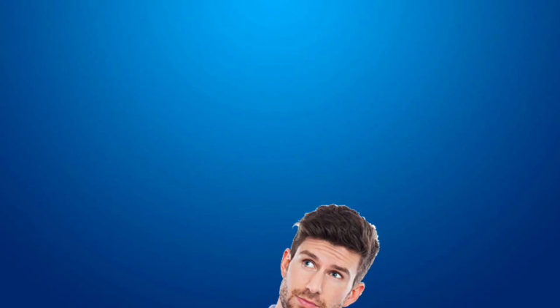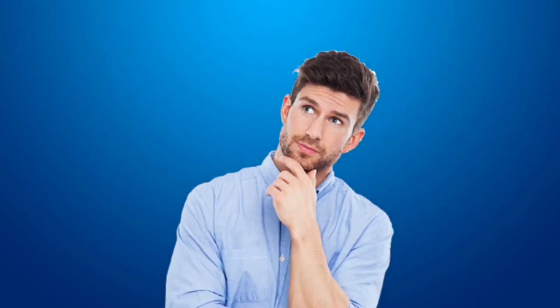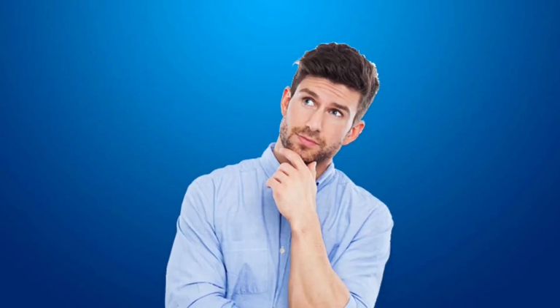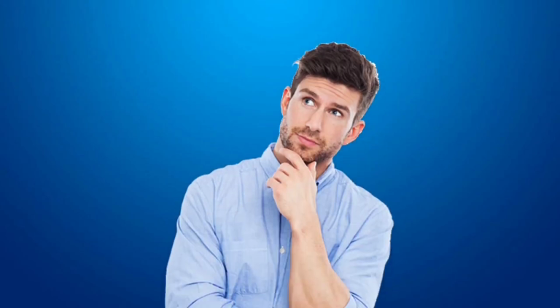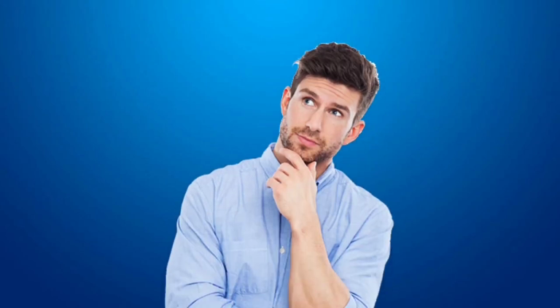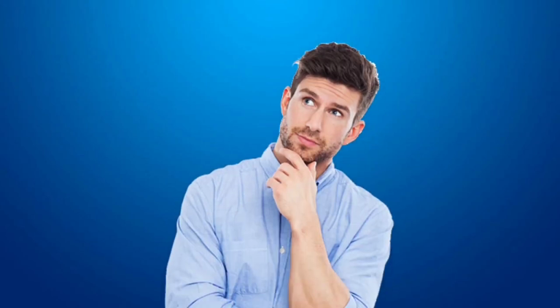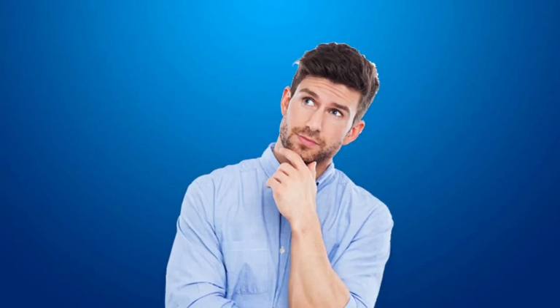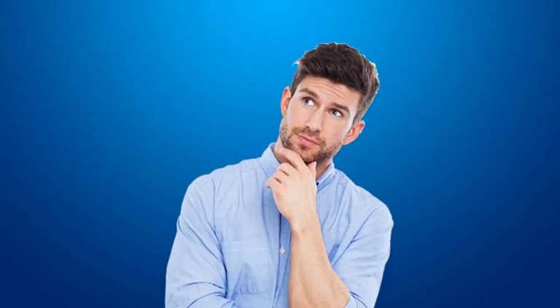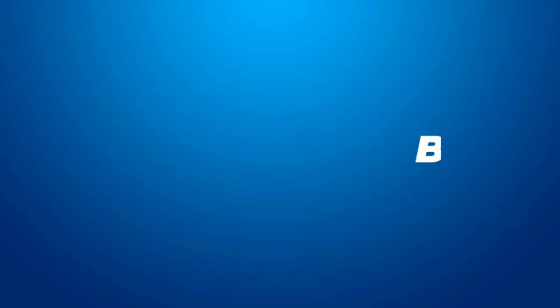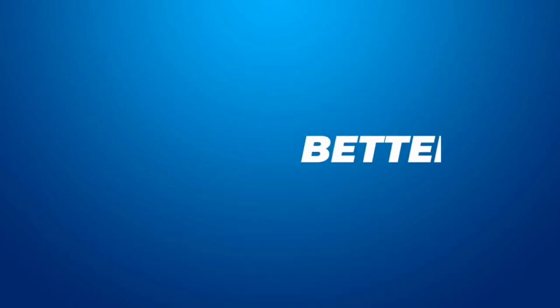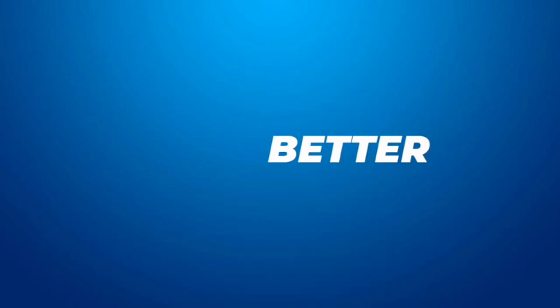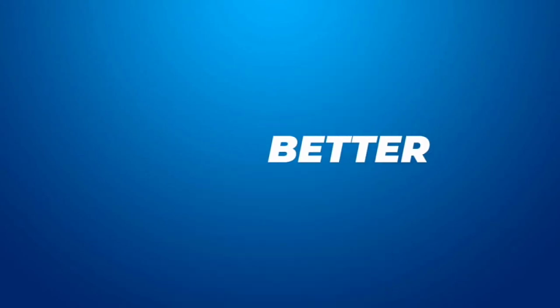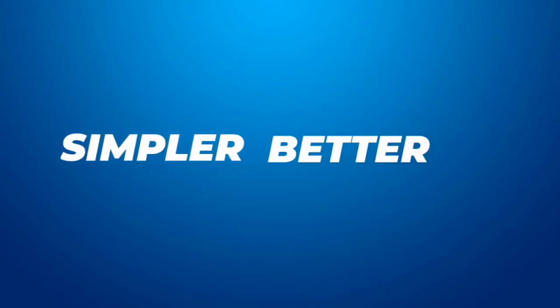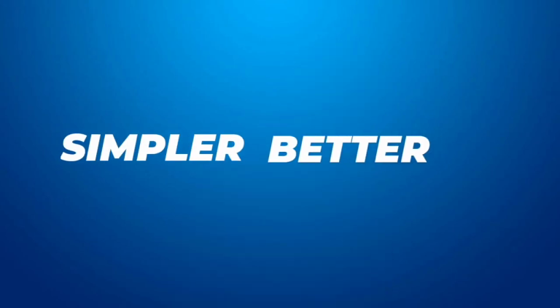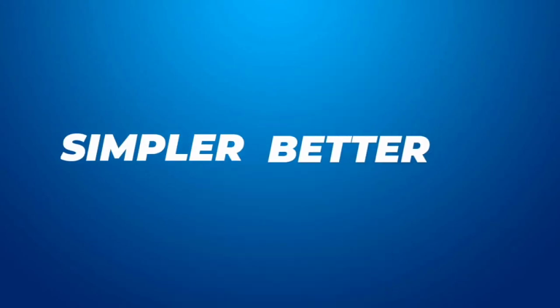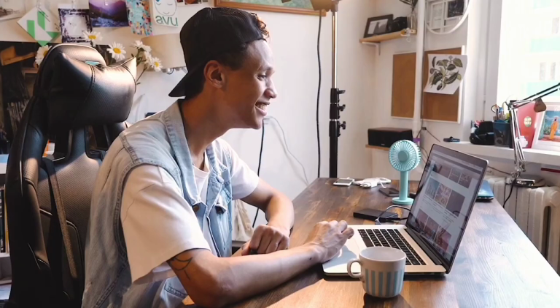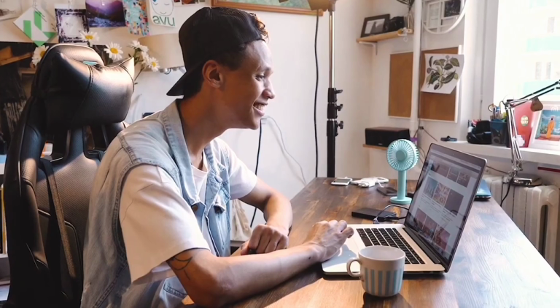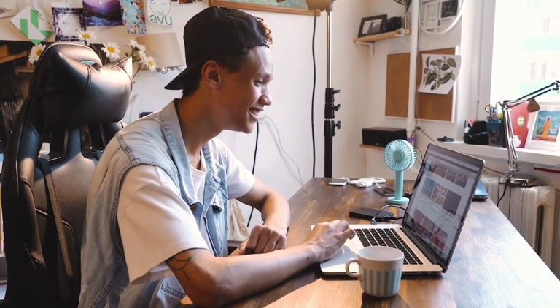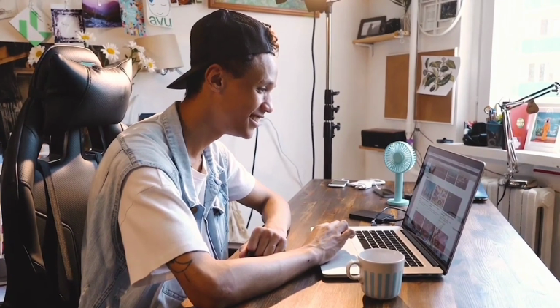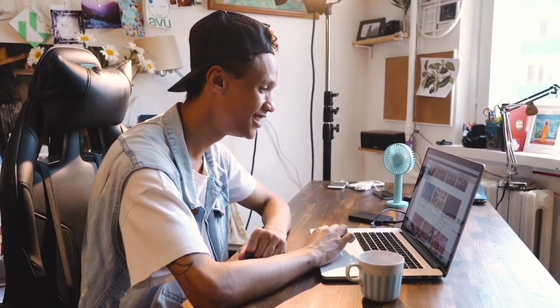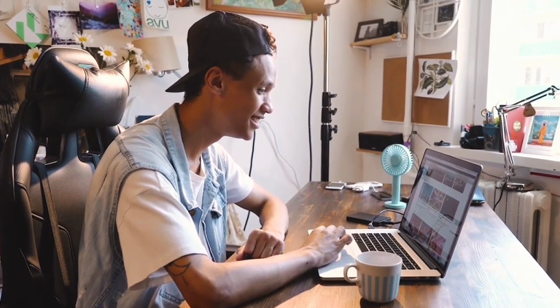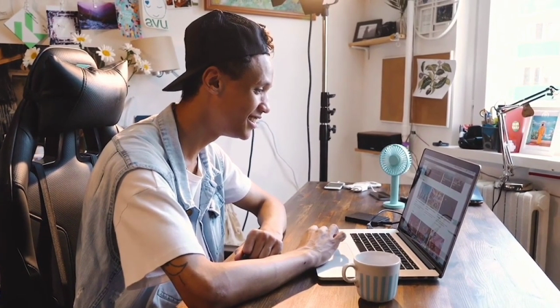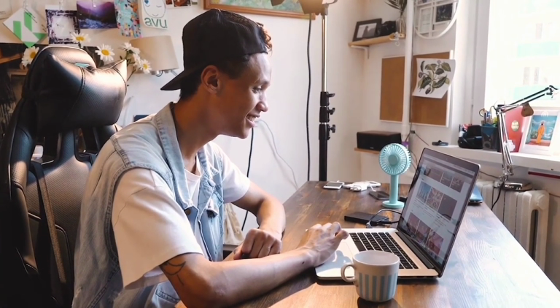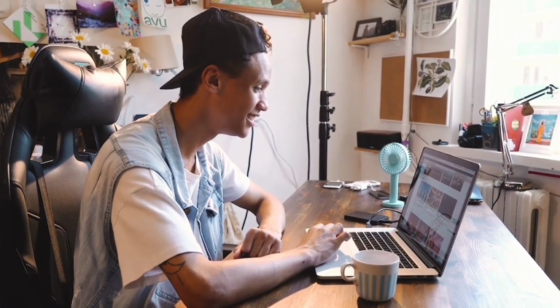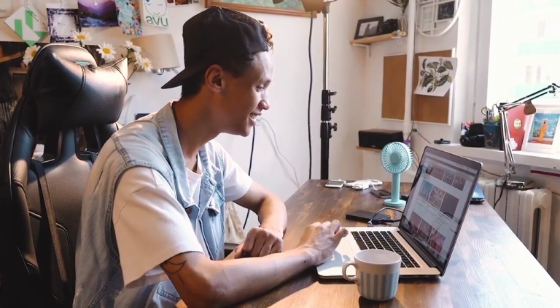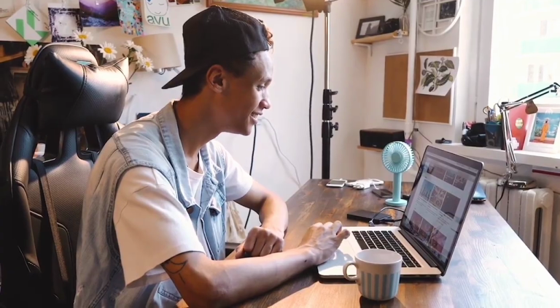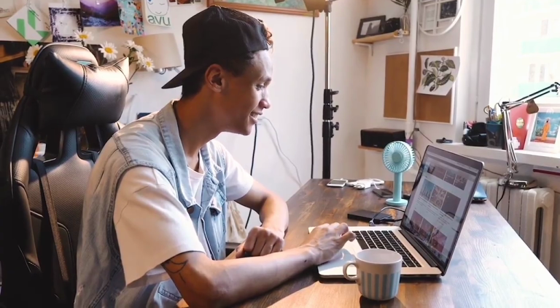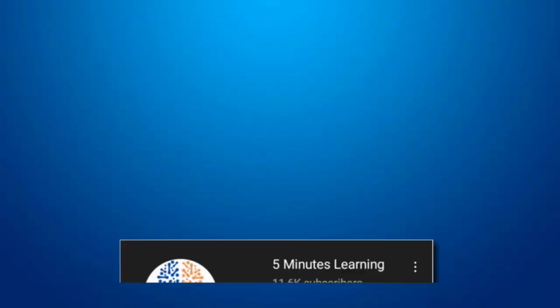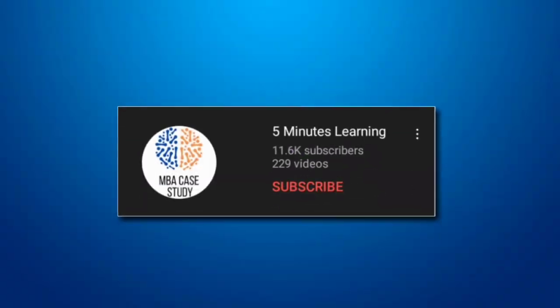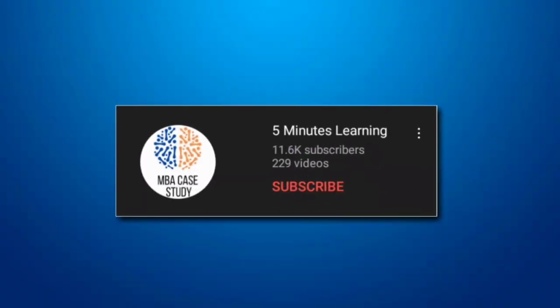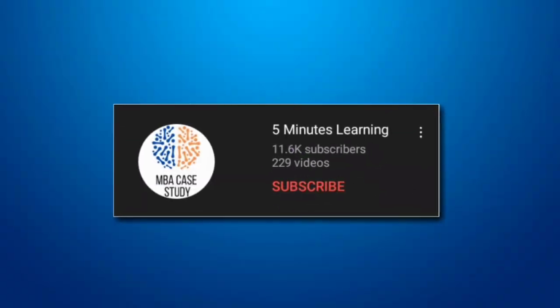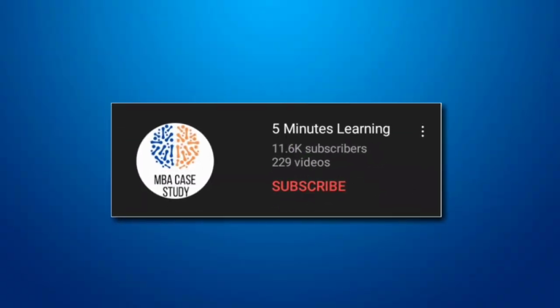Have you ever thought there's got to be a better and simpler way to learn organizational strategies? 5 Minutes Learning